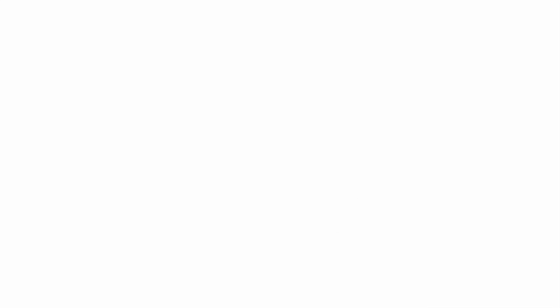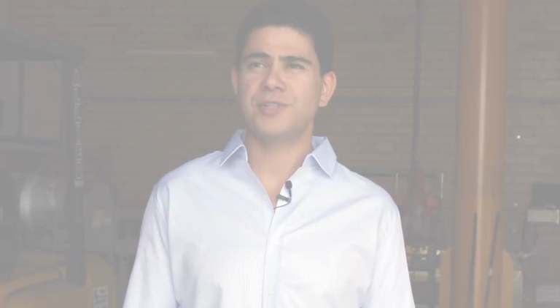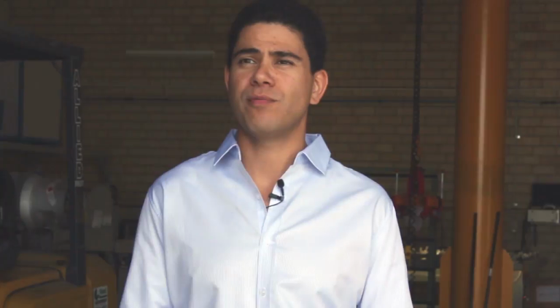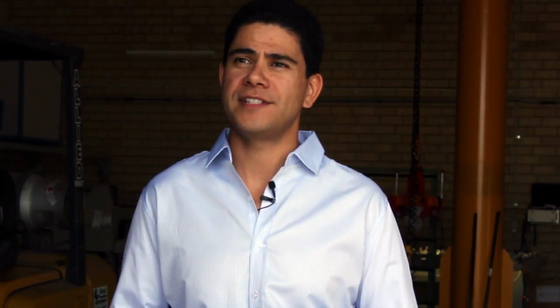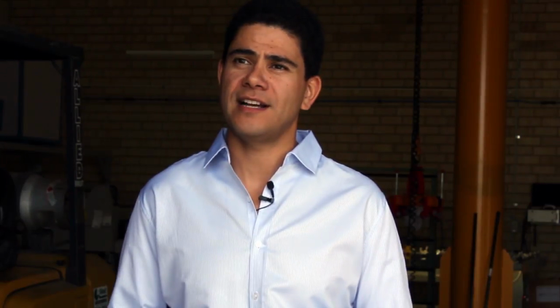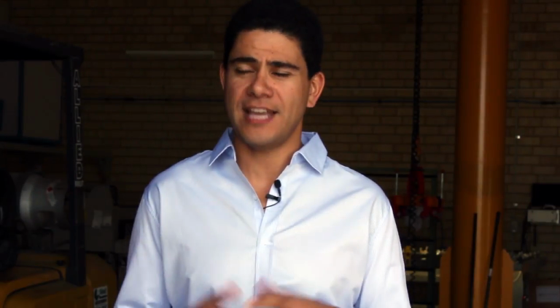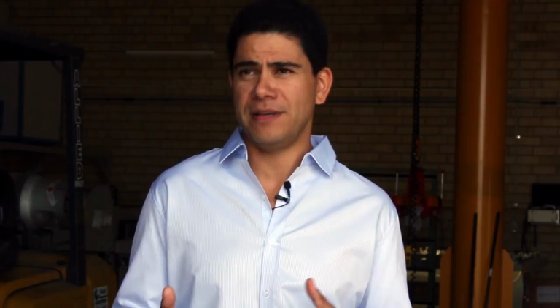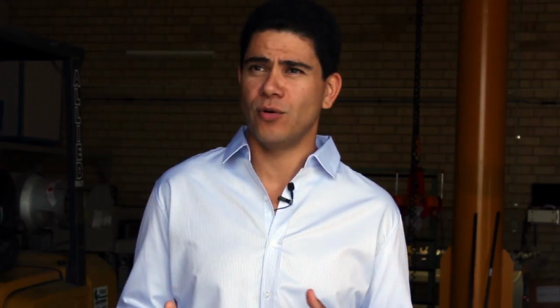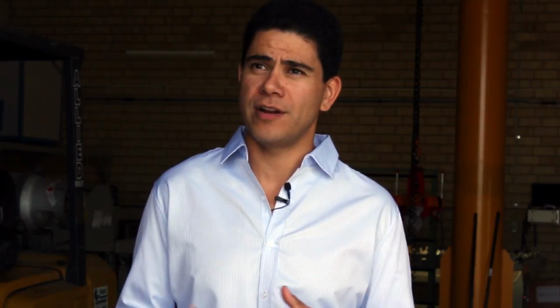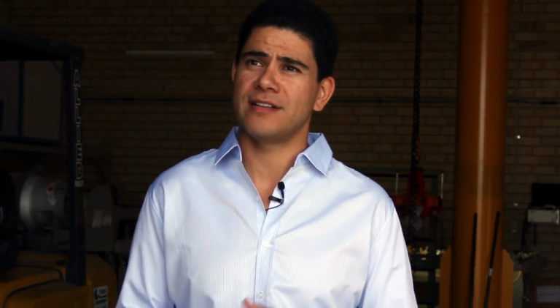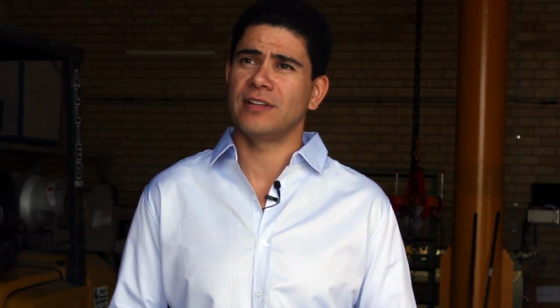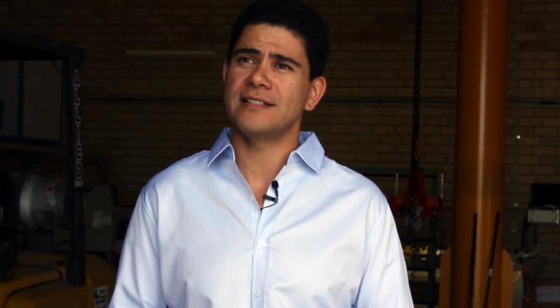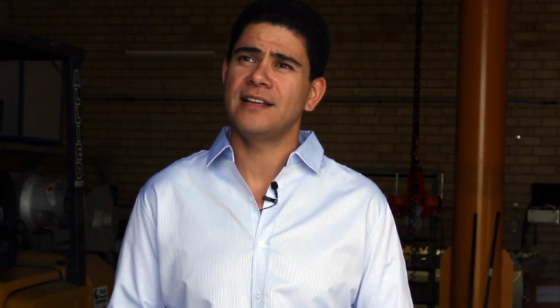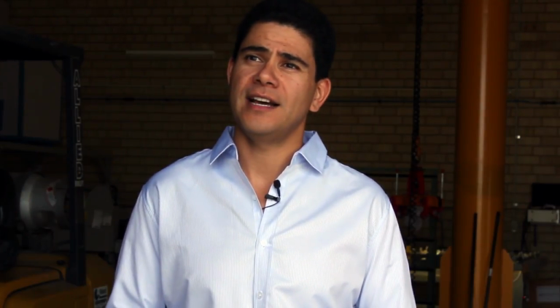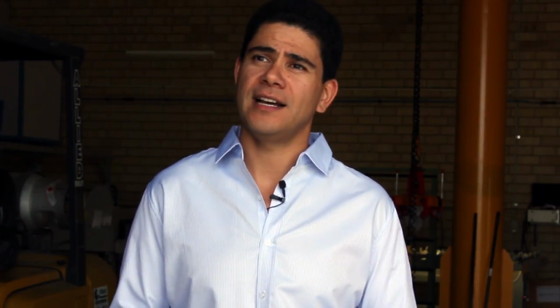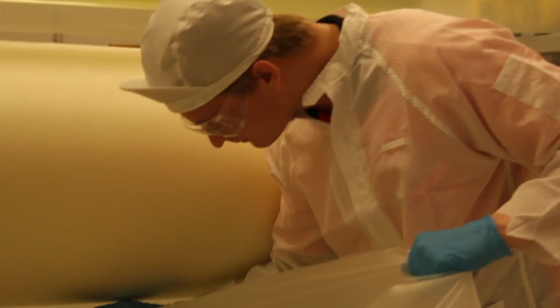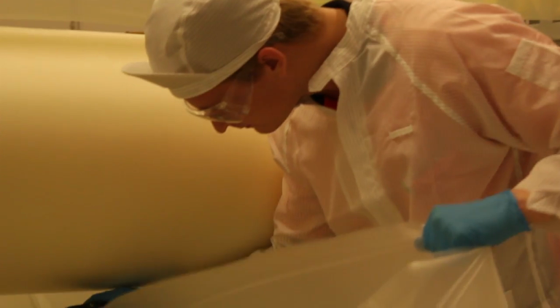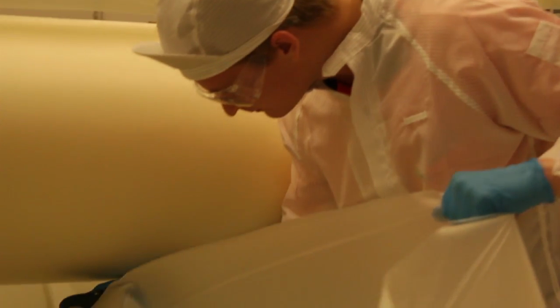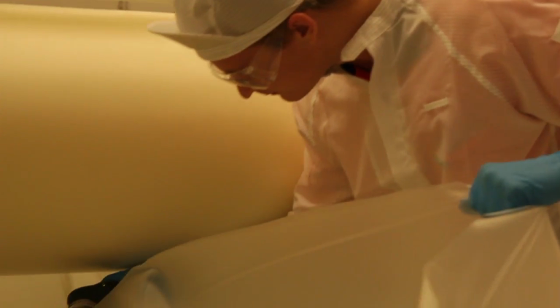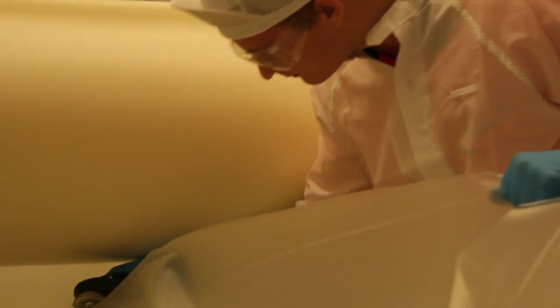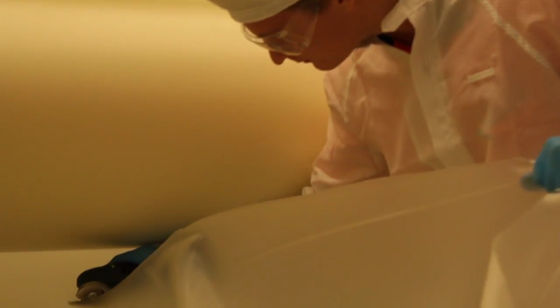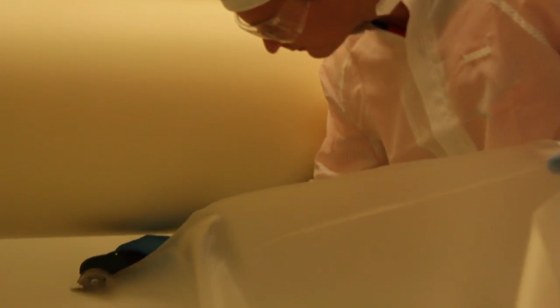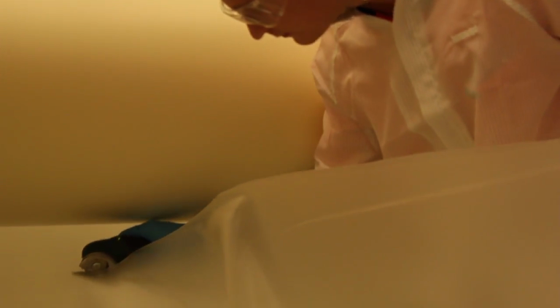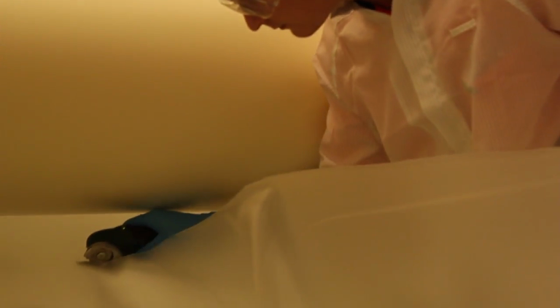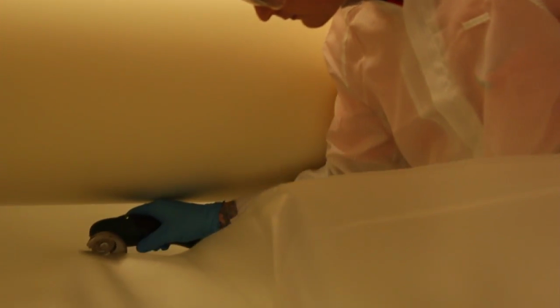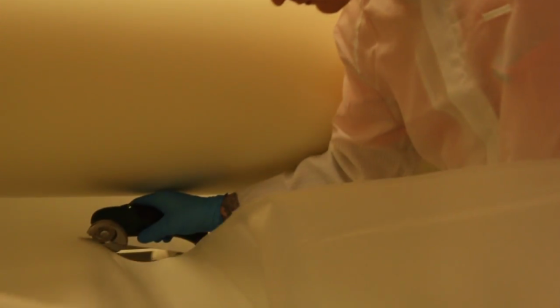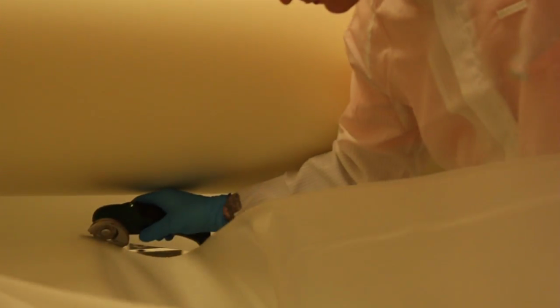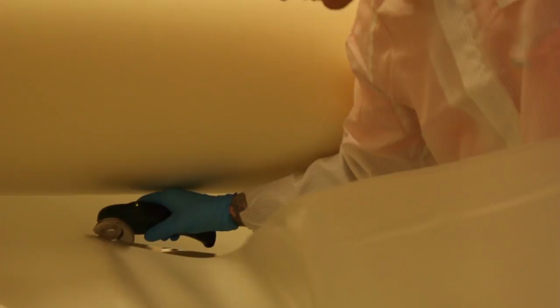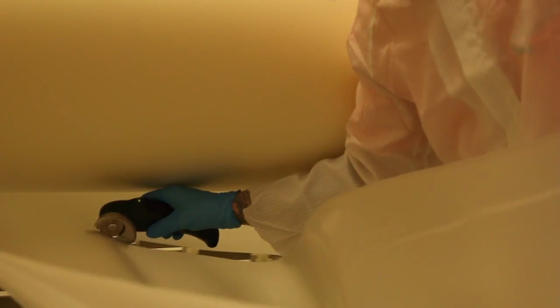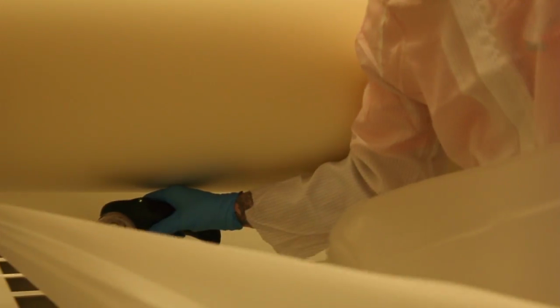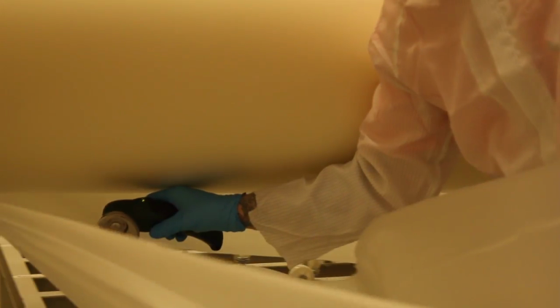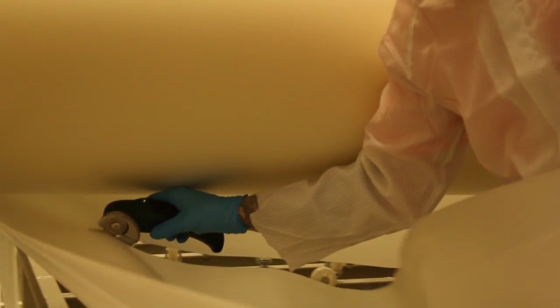Switchable privacy glass can be incorporated into double glazing. We again customise each panel to suit the customer's requirements.